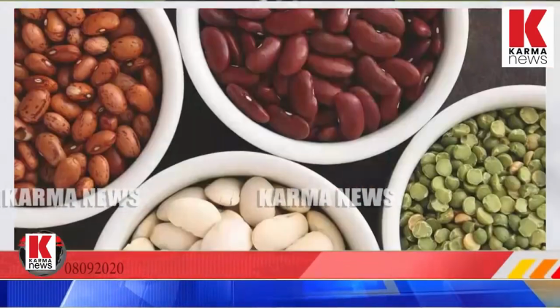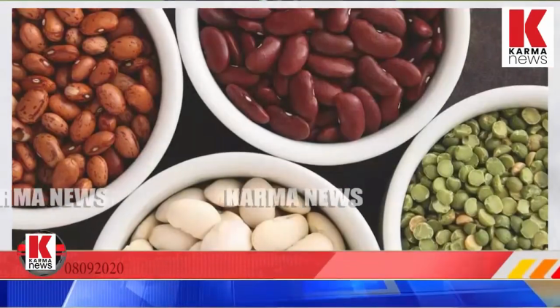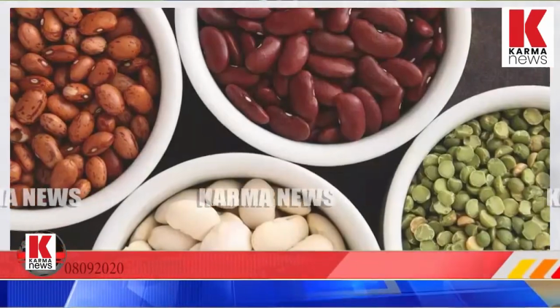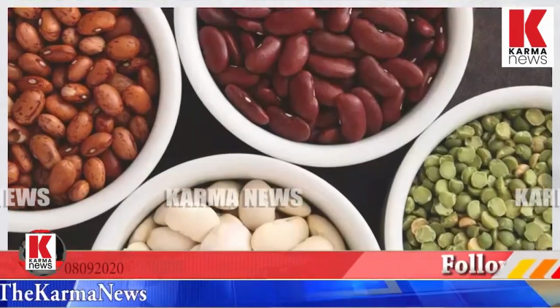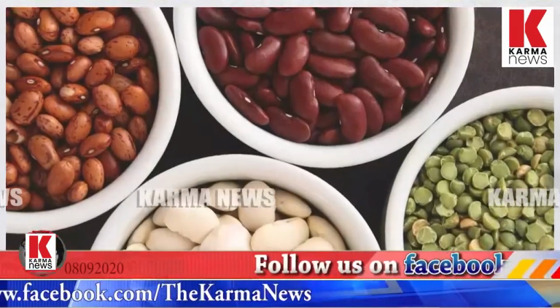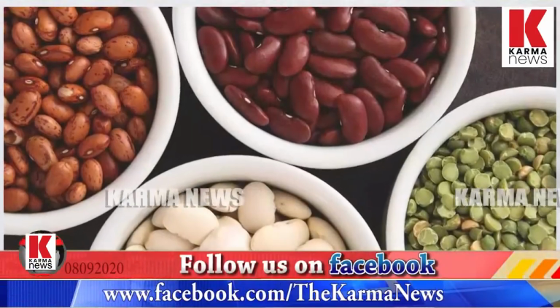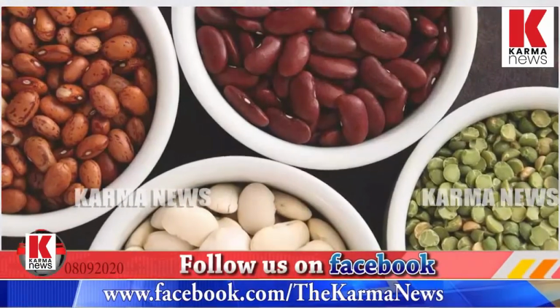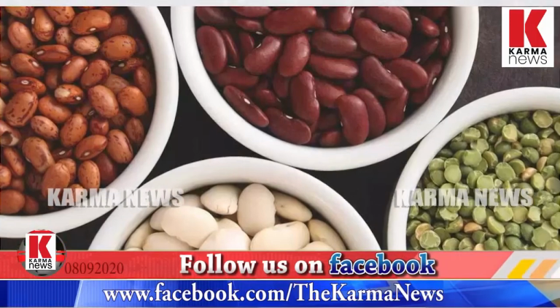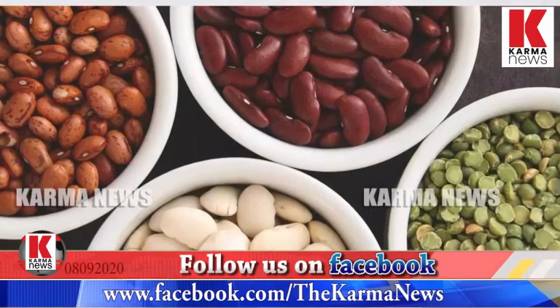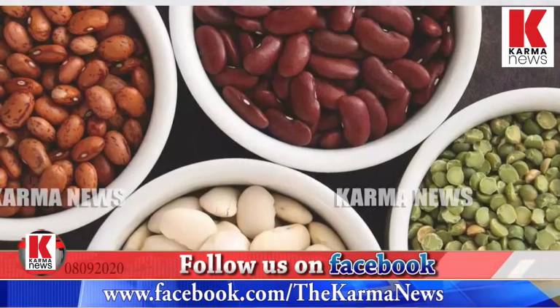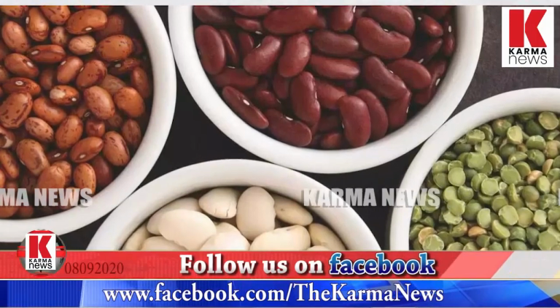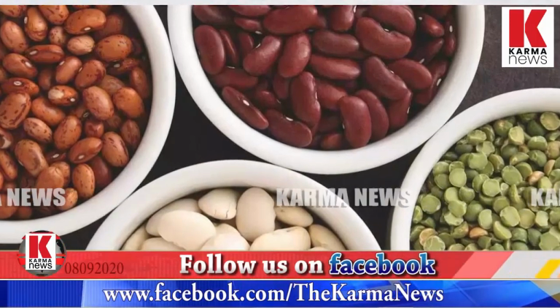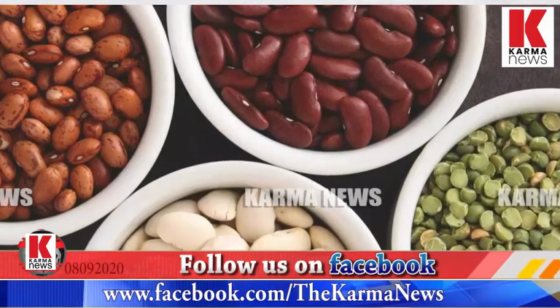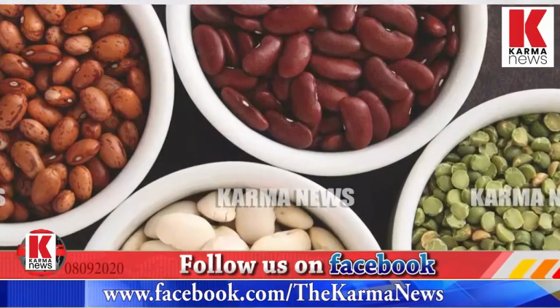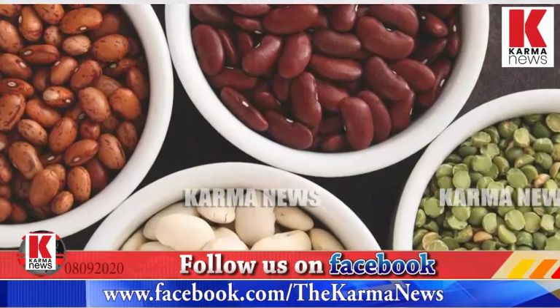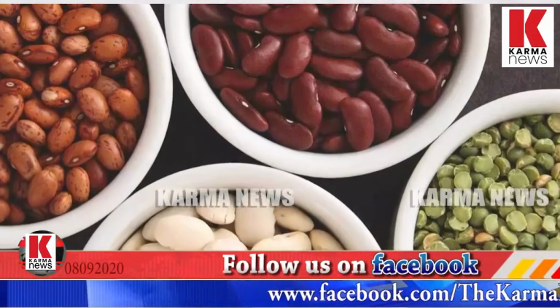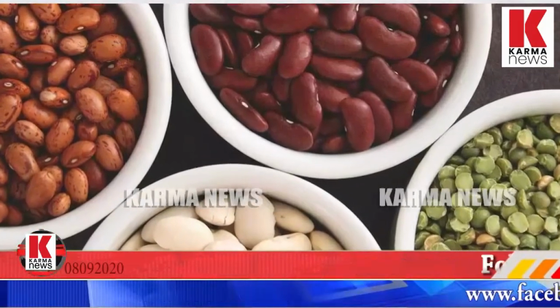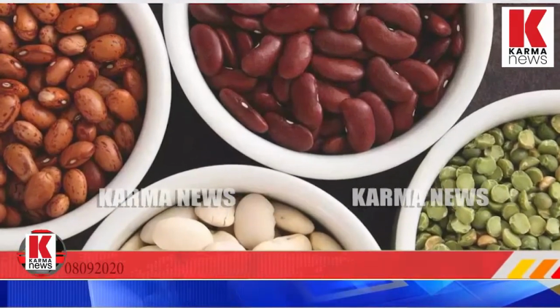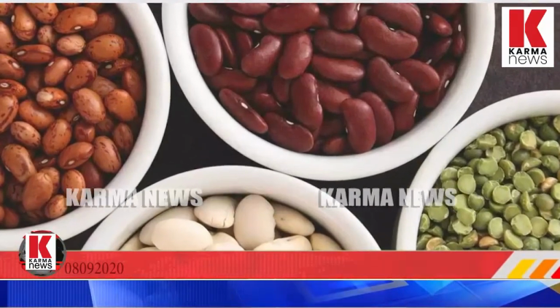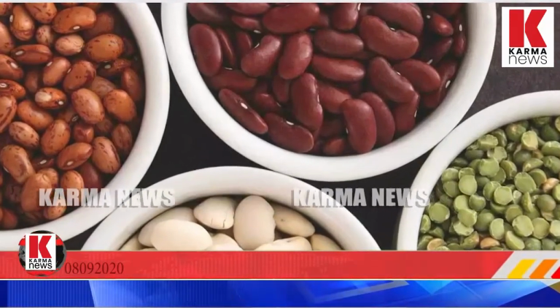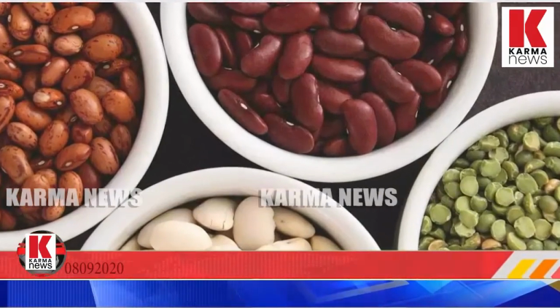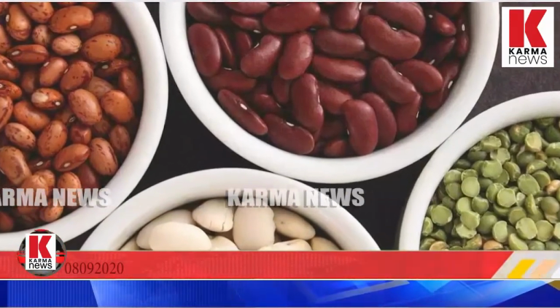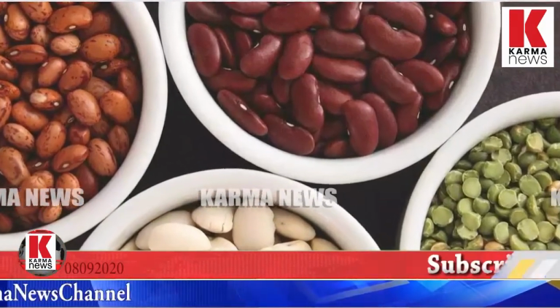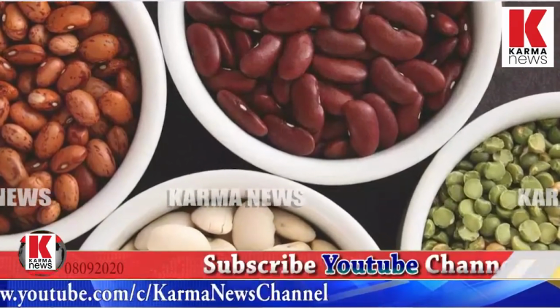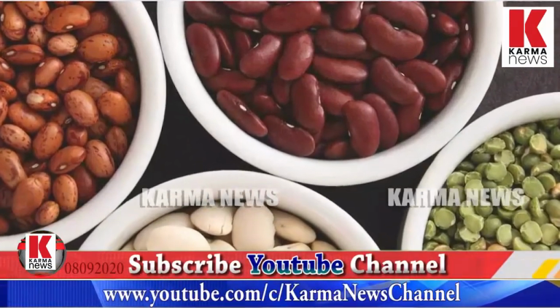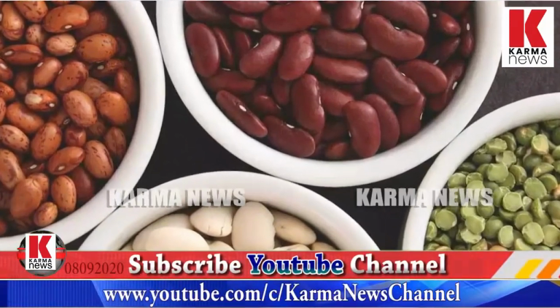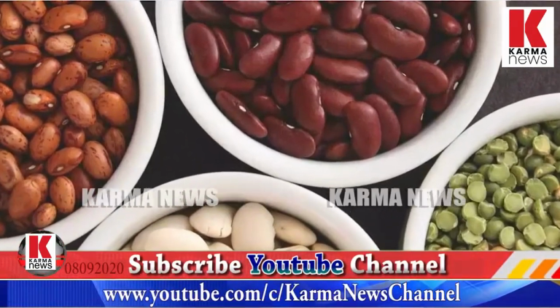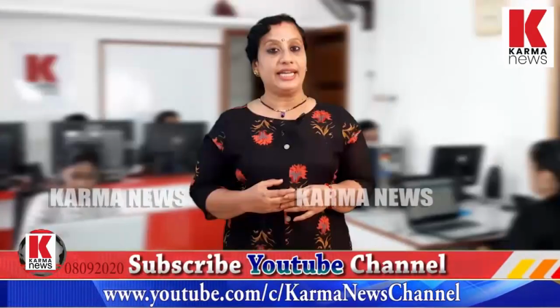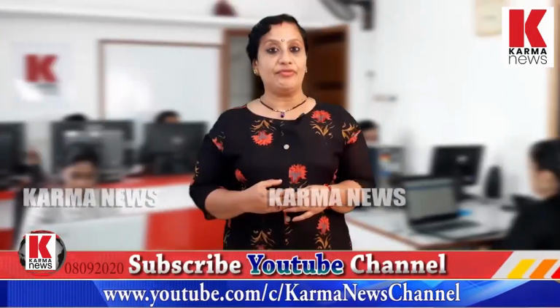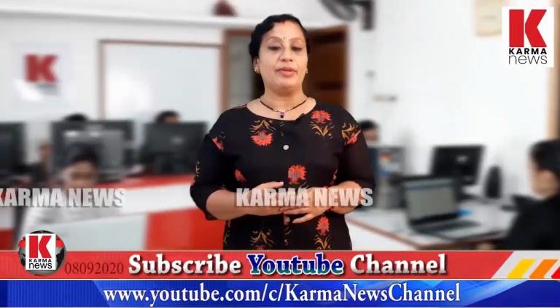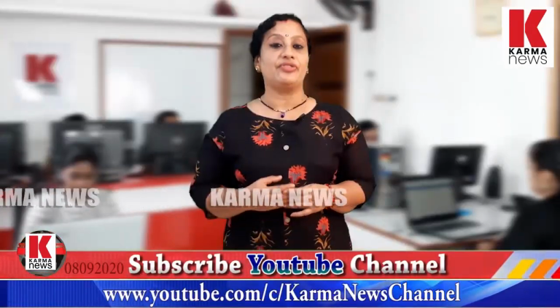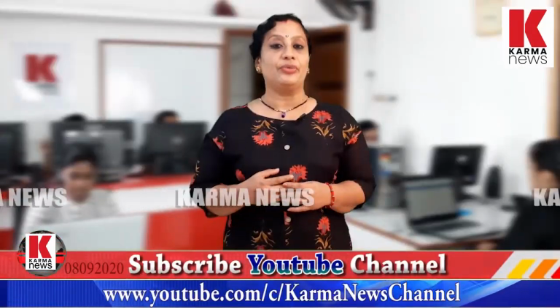Vitamins, minerals, and fiber are all present in beans. Omega-3 fats, carotenoids, and flavonoids are also found in beans. Beans are important because they help to become anti-inflammatory.